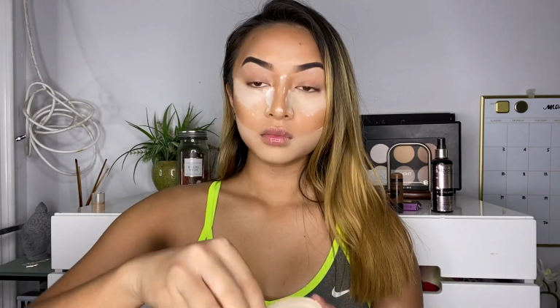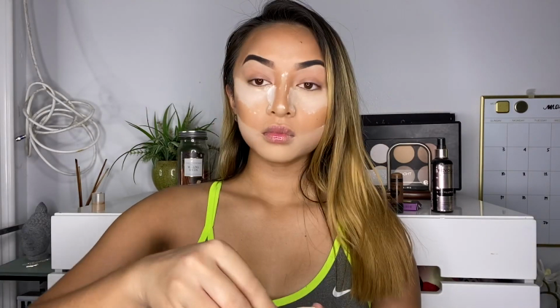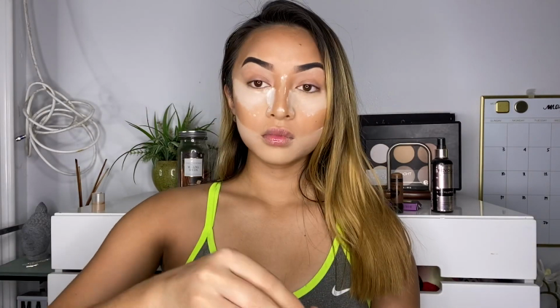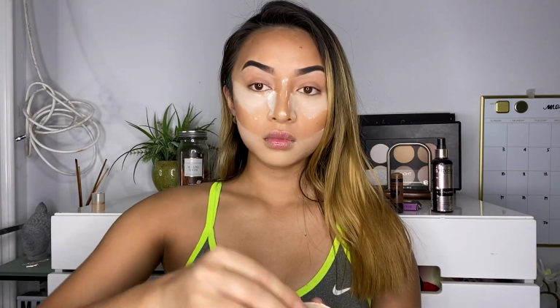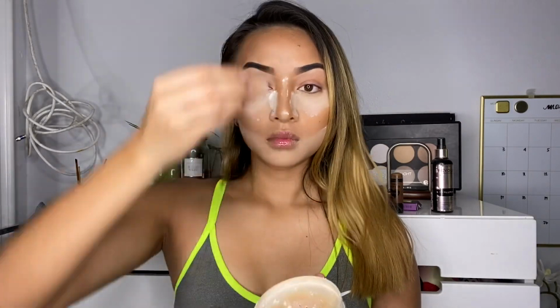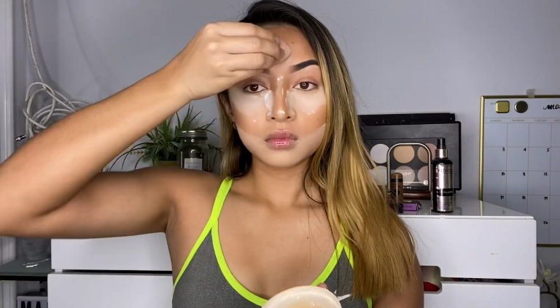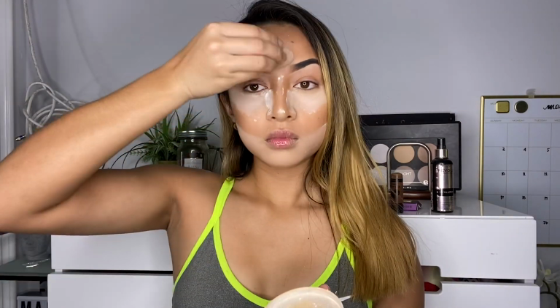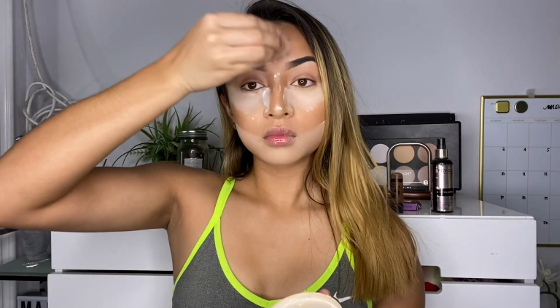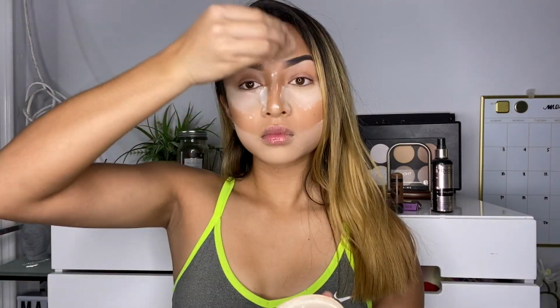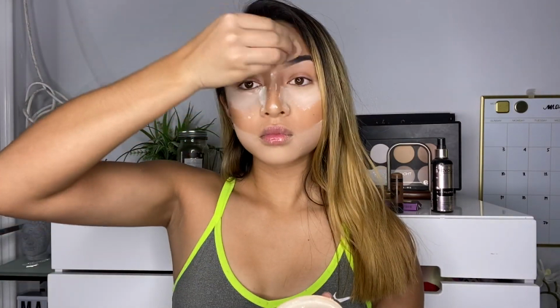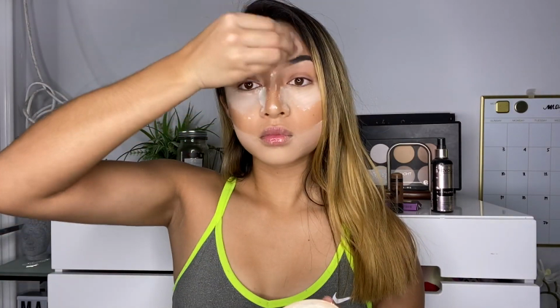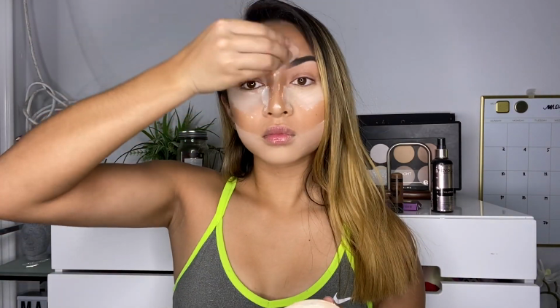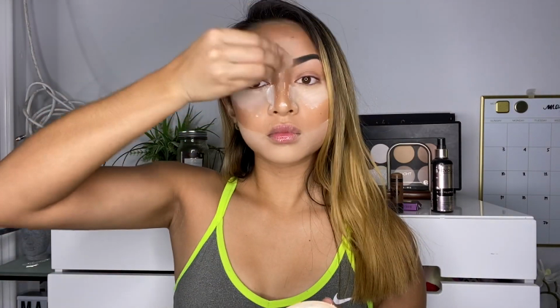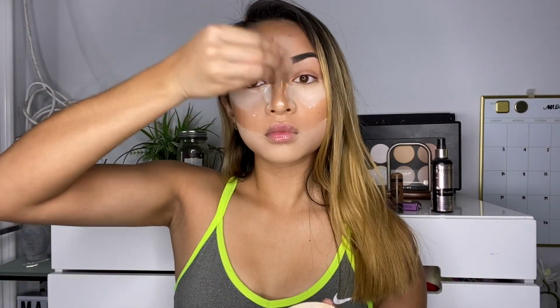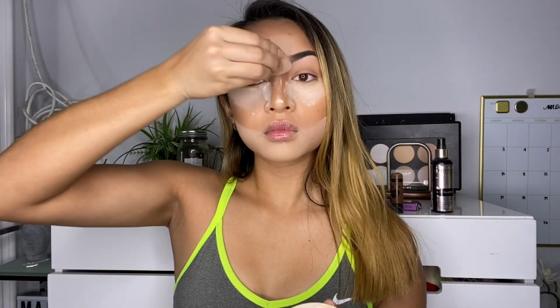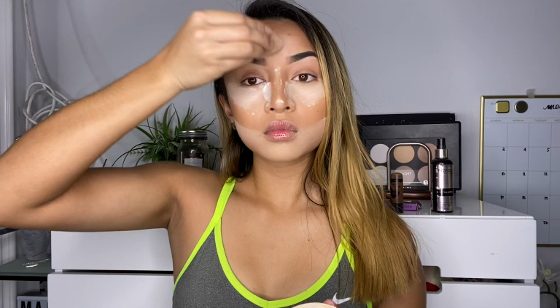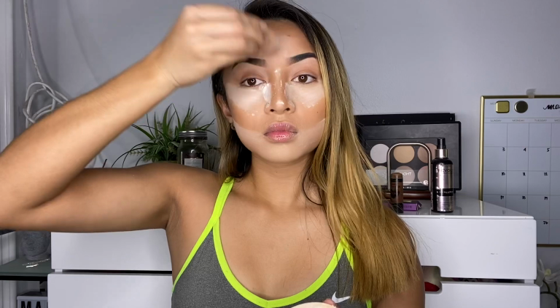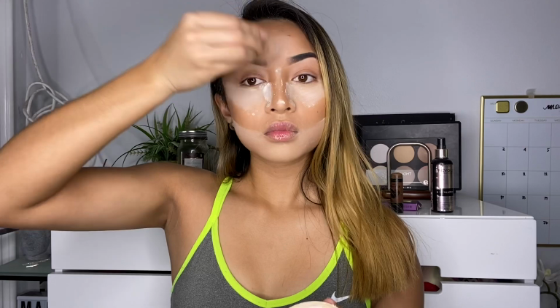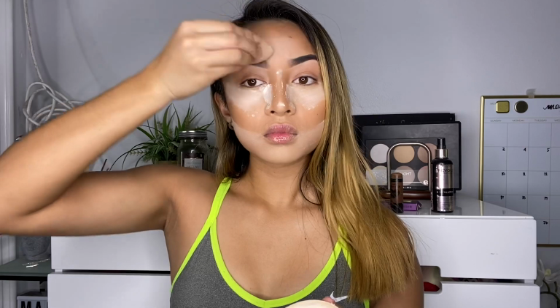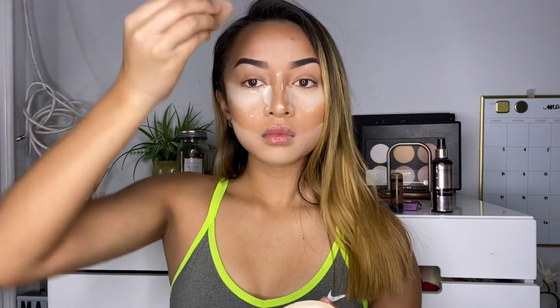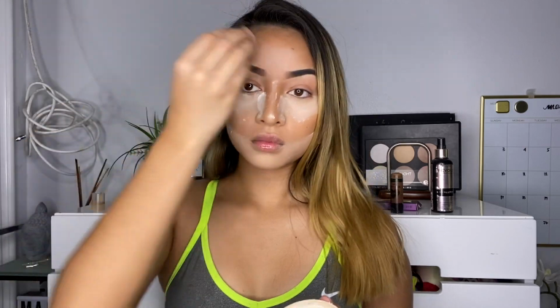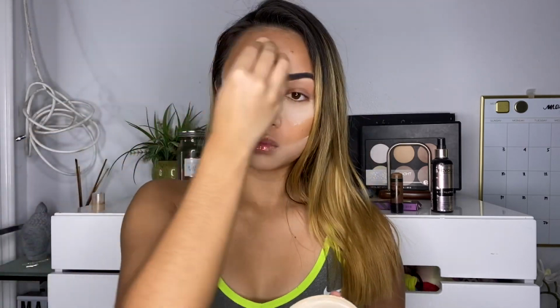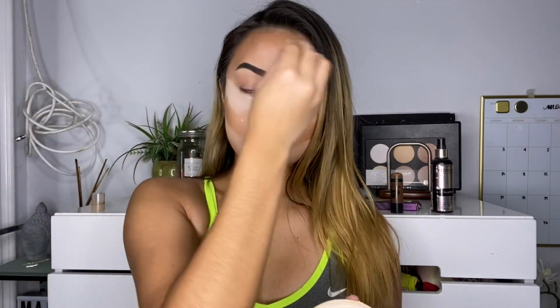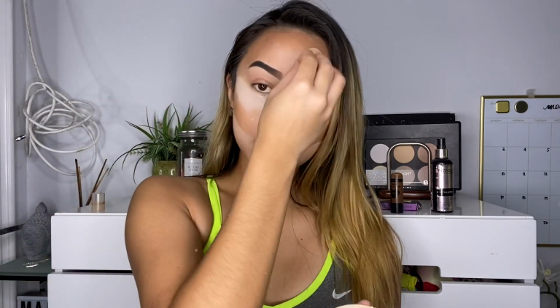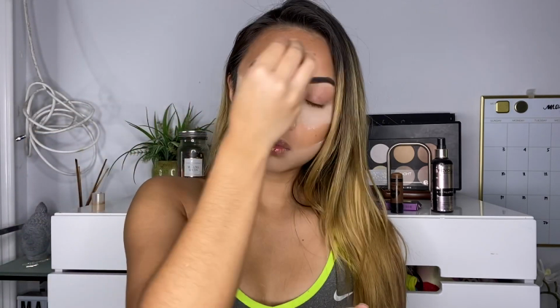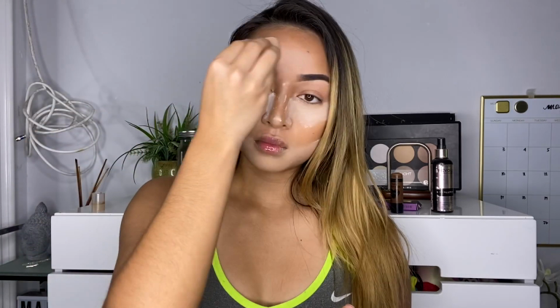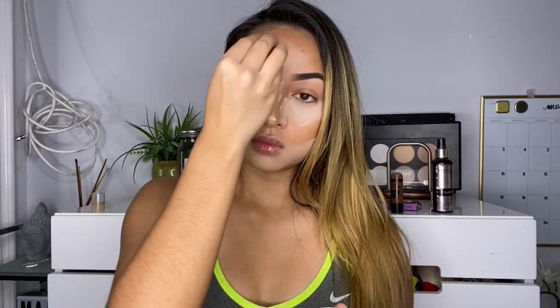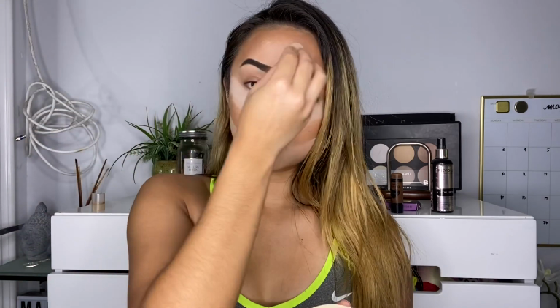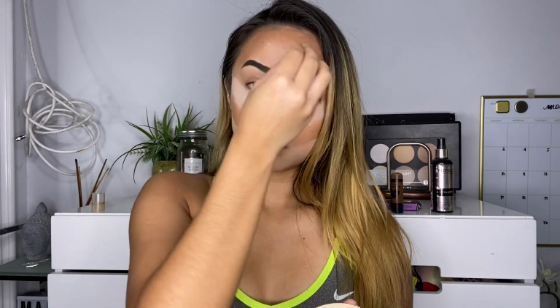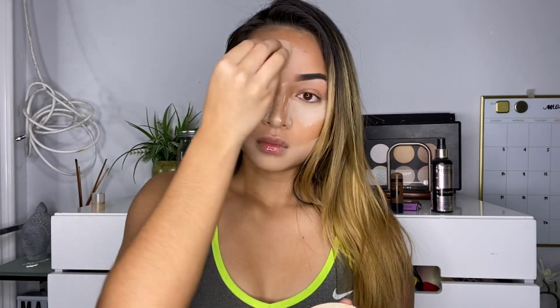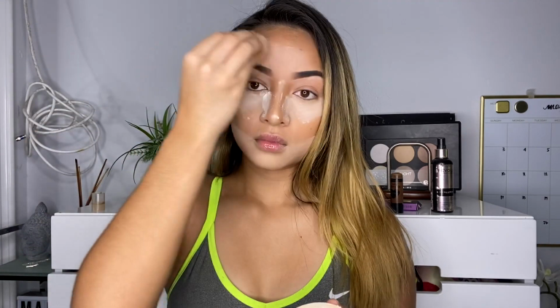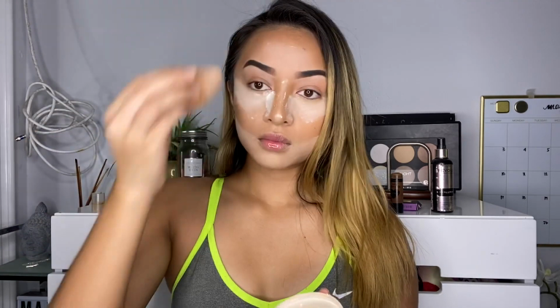We are also going to set our forehead because we get oily up there — it is what it is.